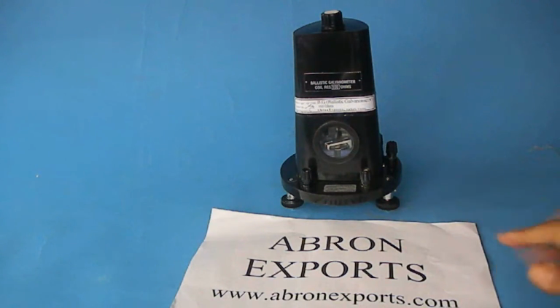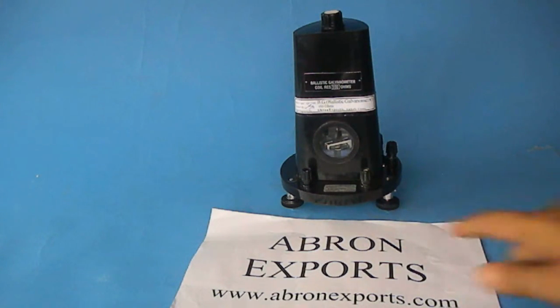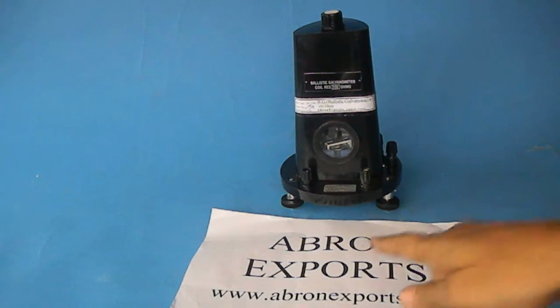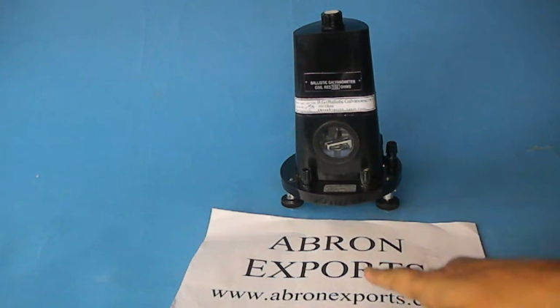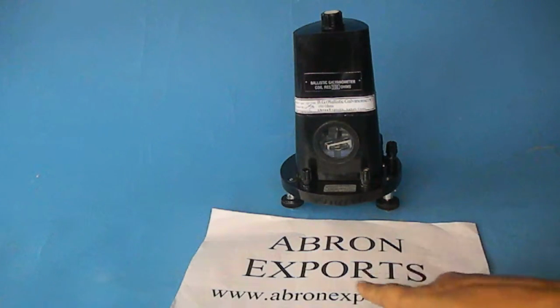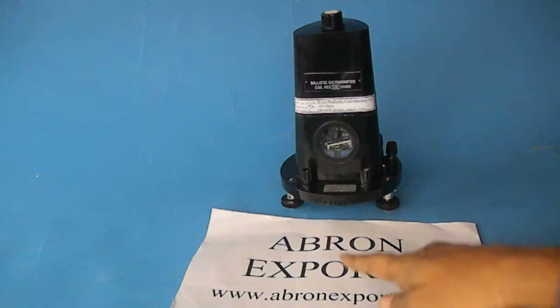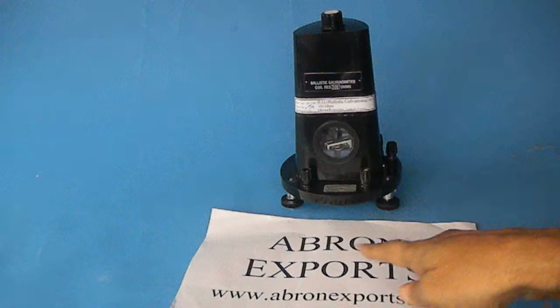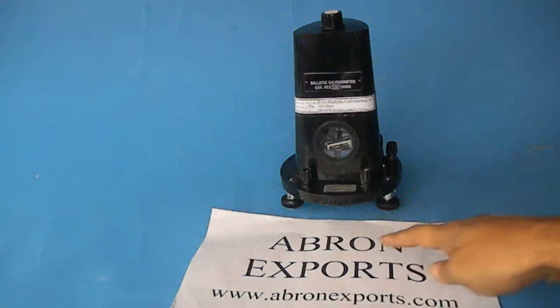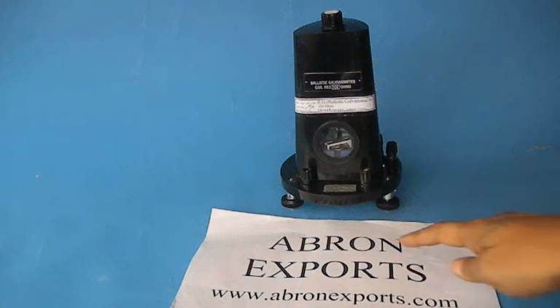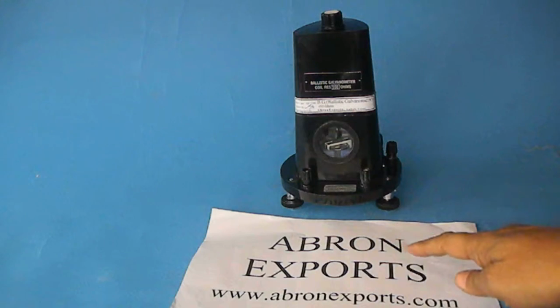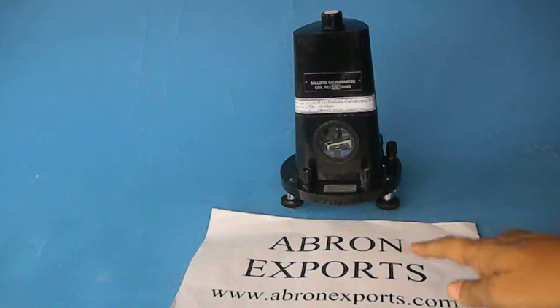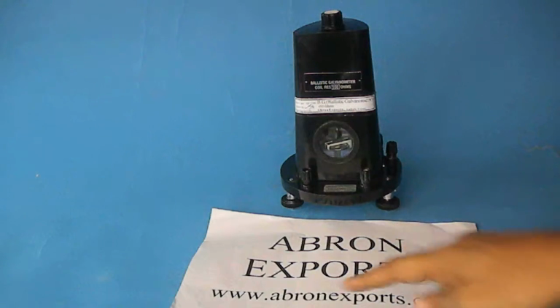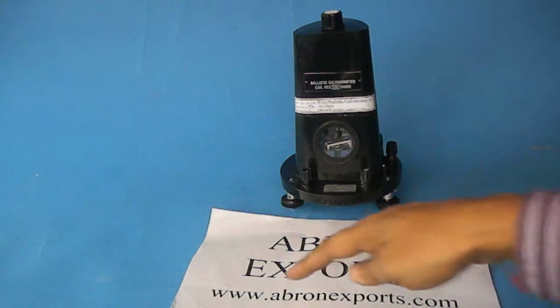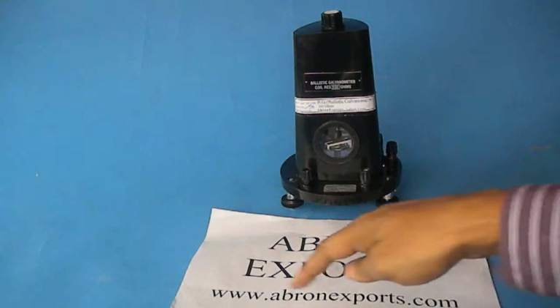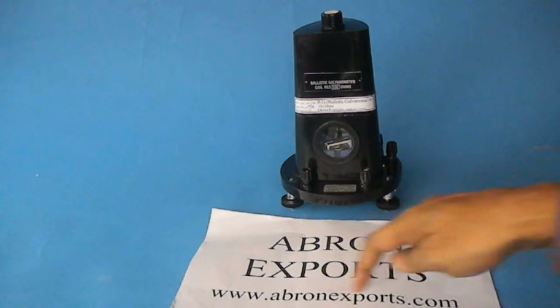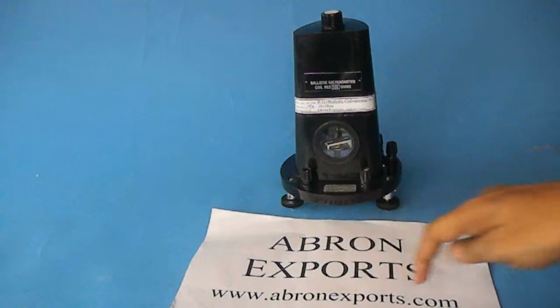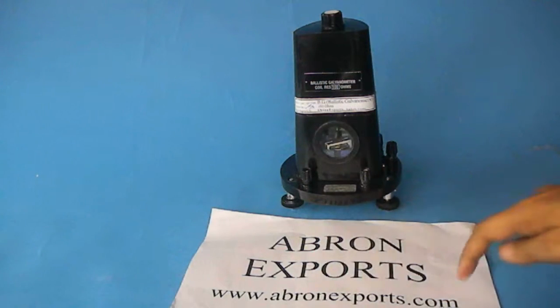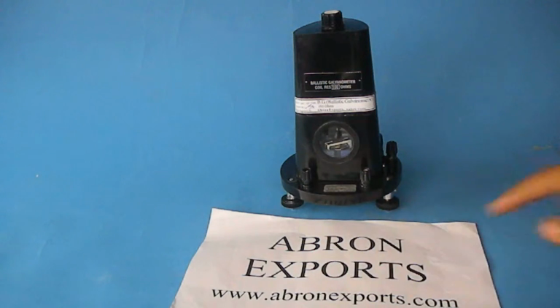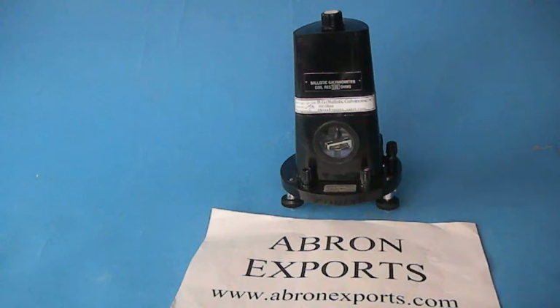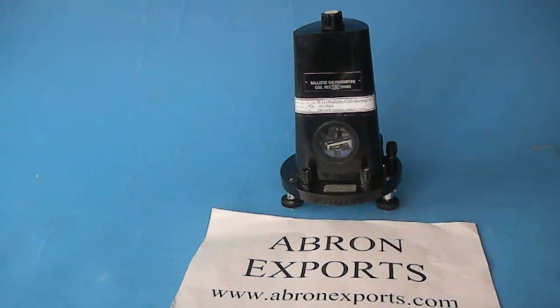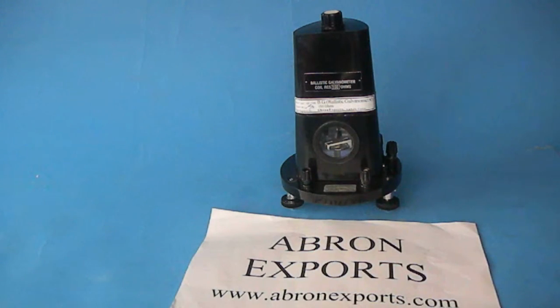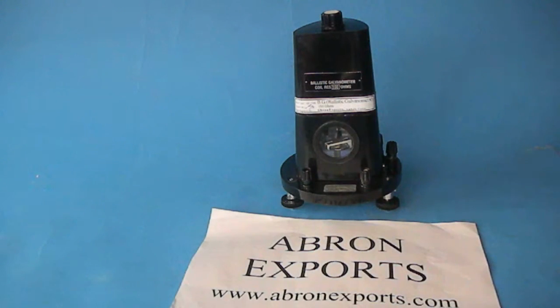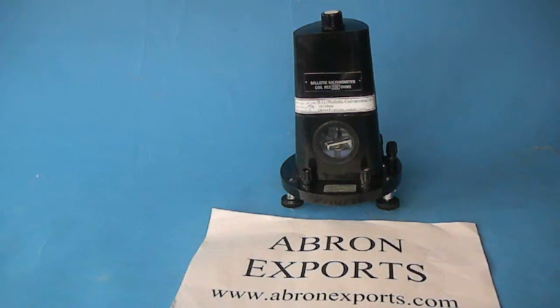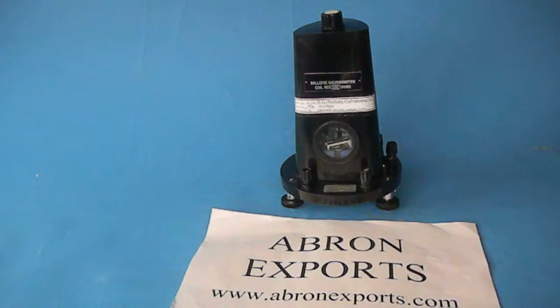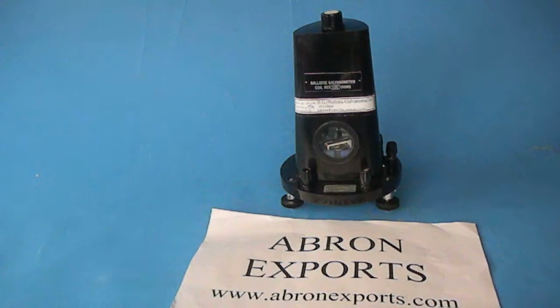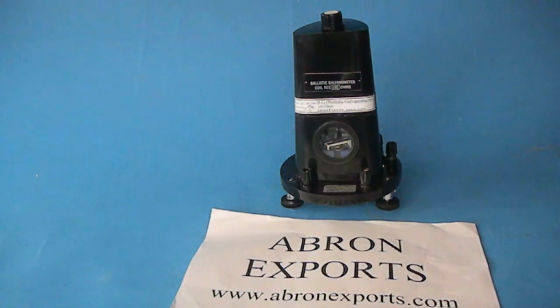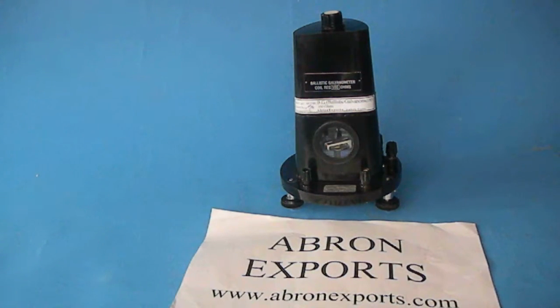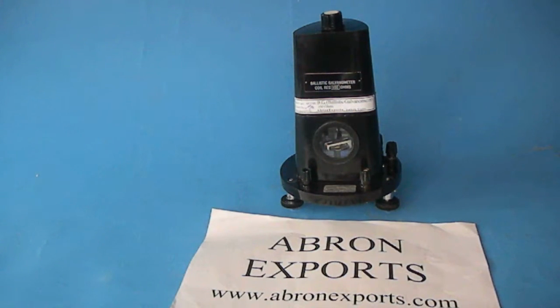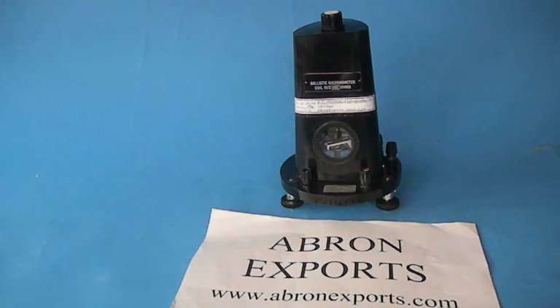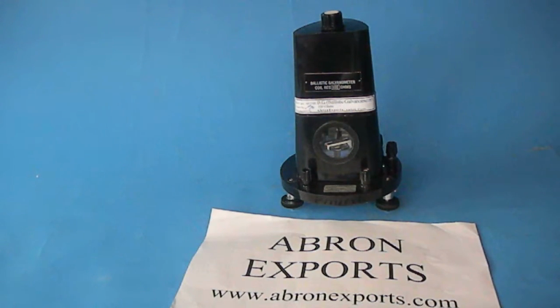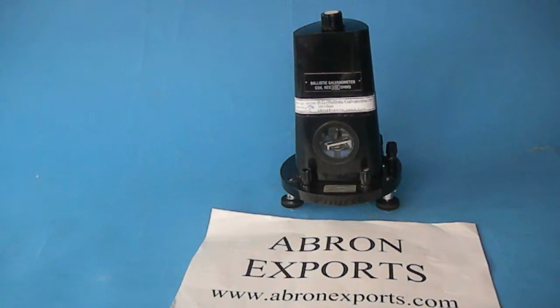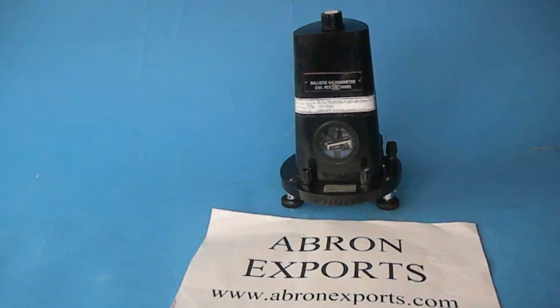You can buy the ballistic galvanometer from Abronexport.com. Please visit our website. Thank you very much.